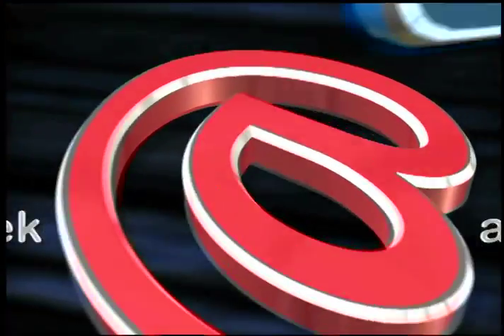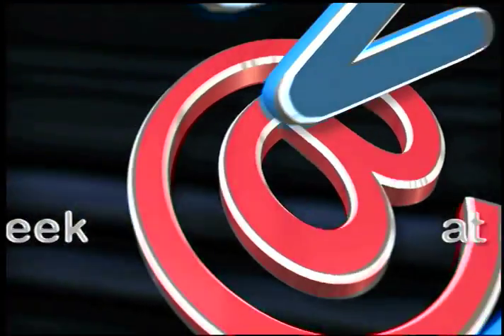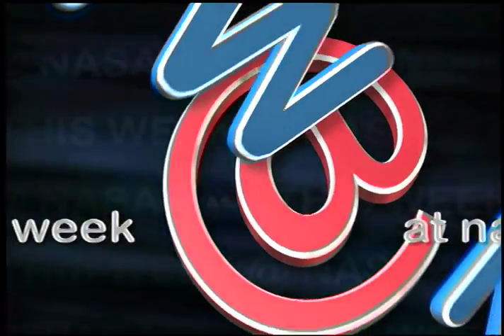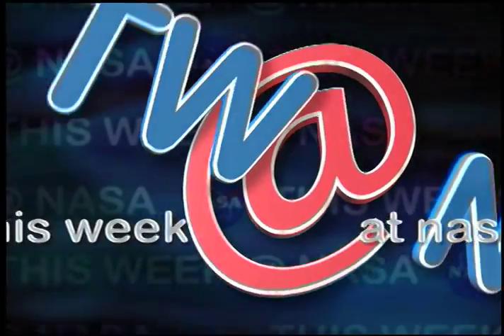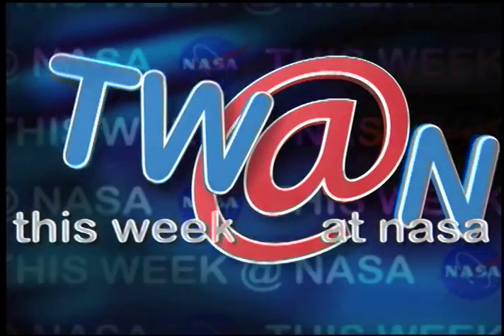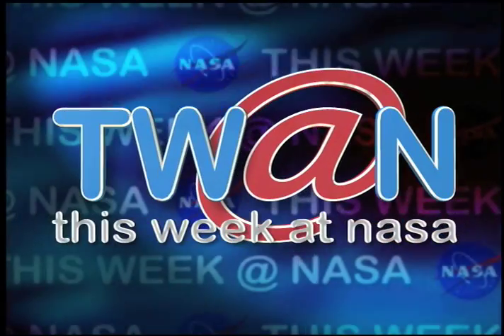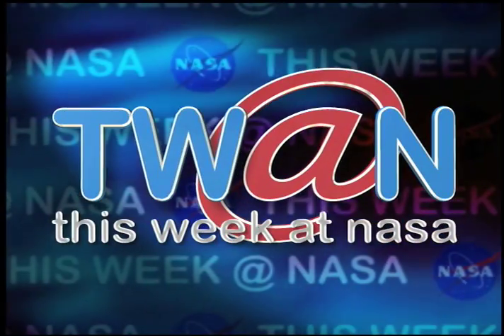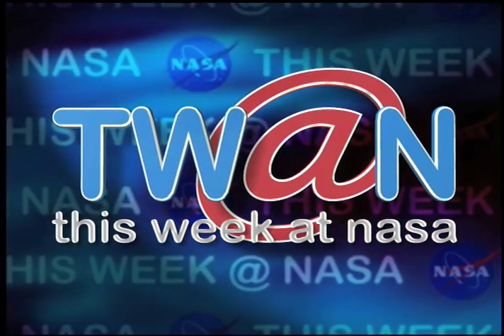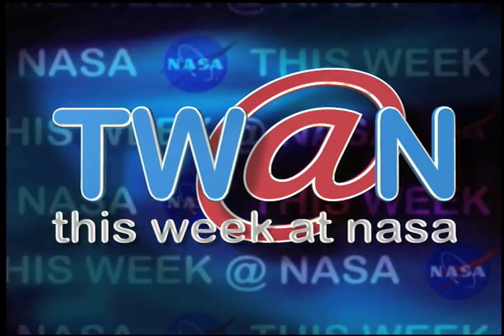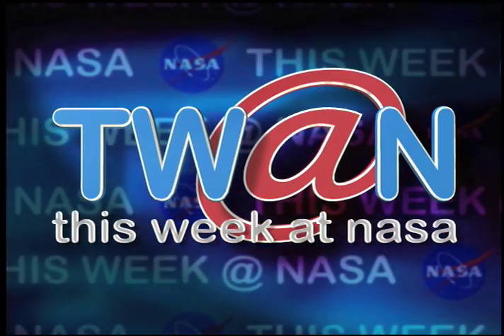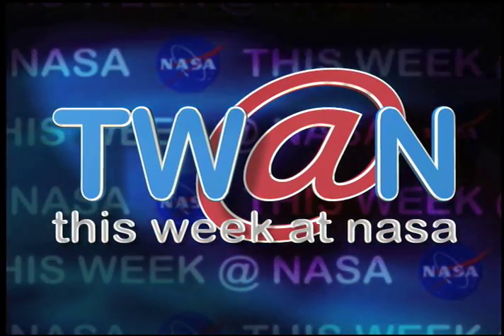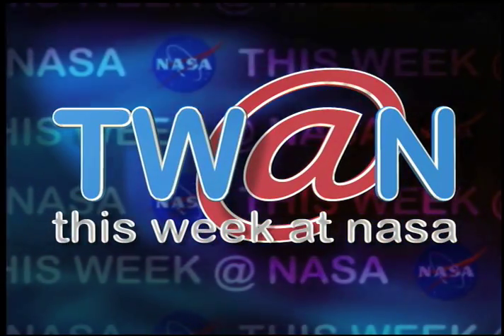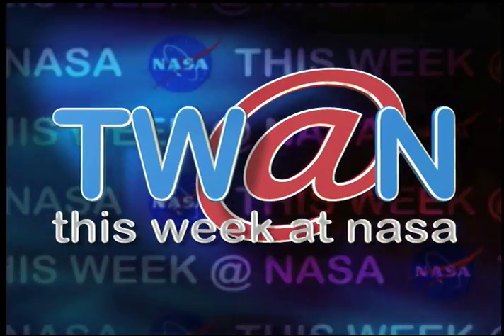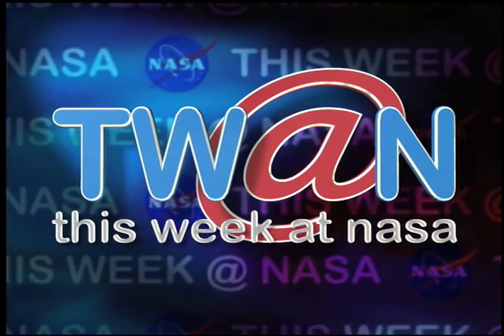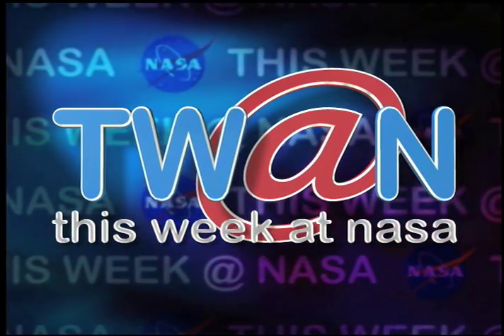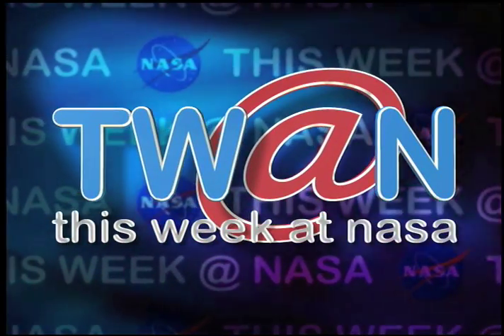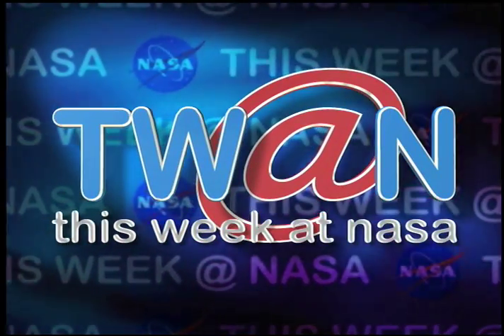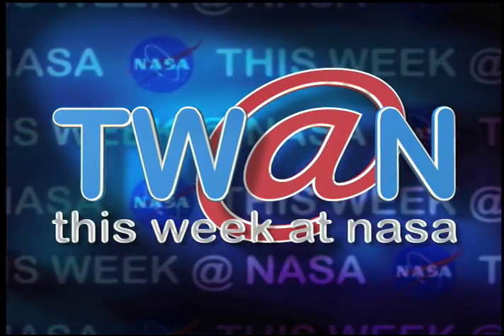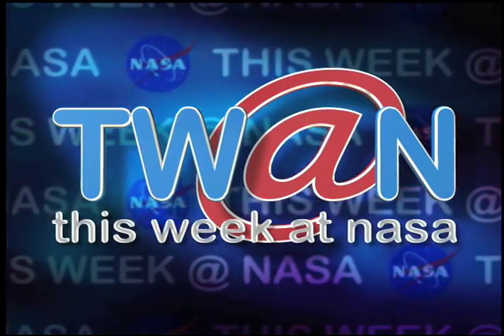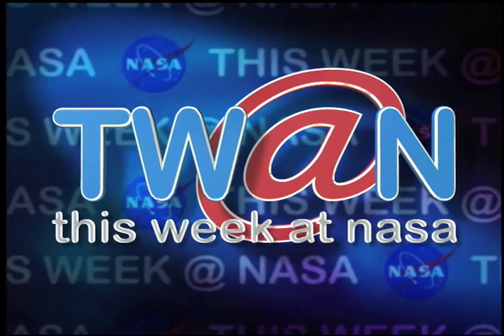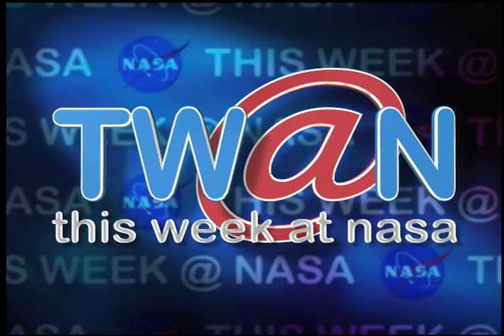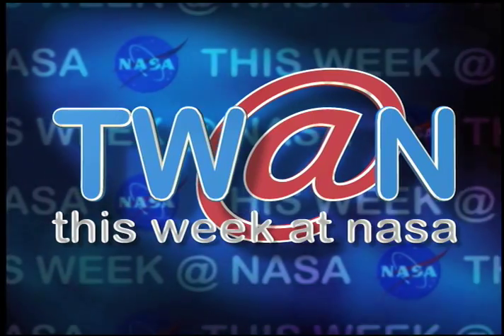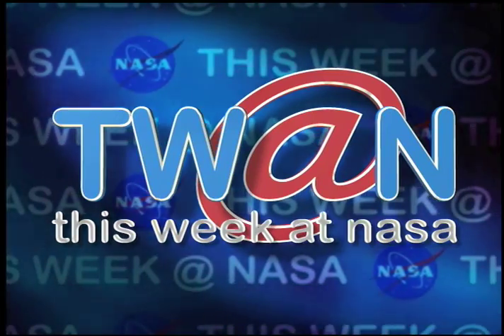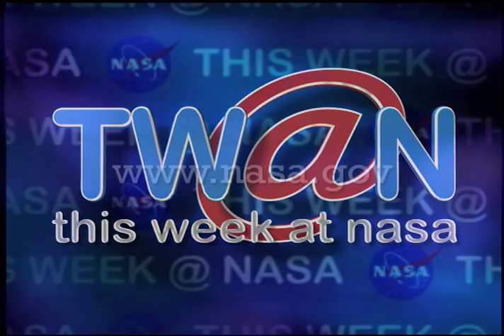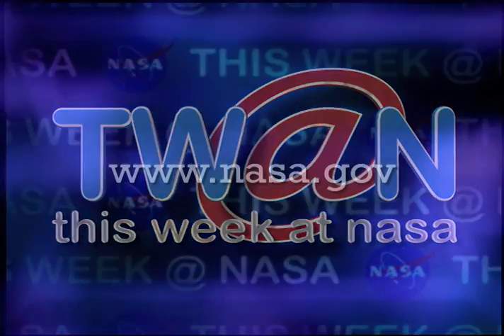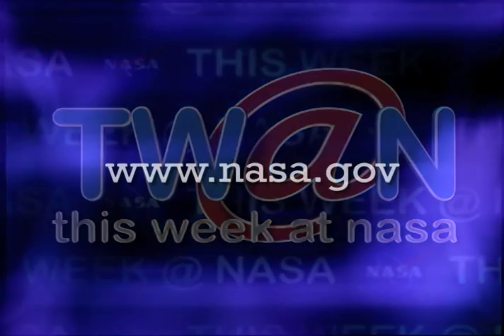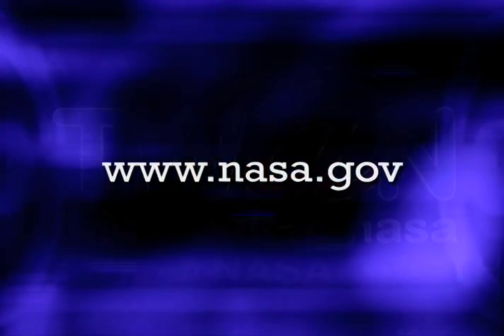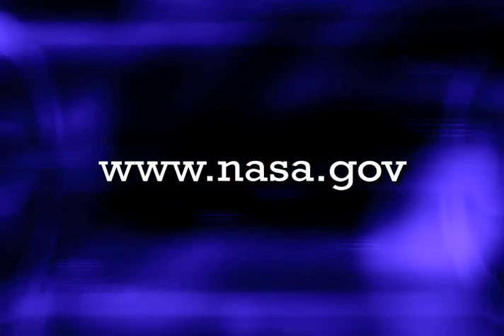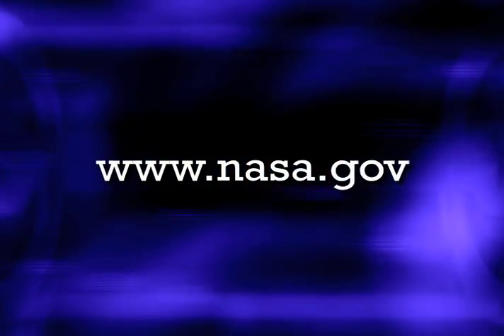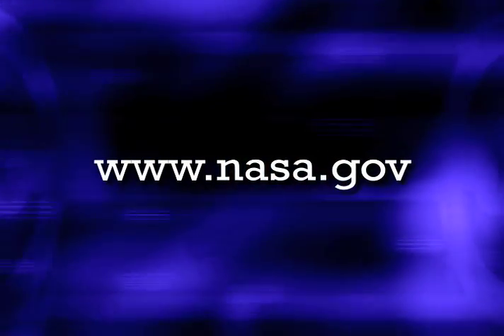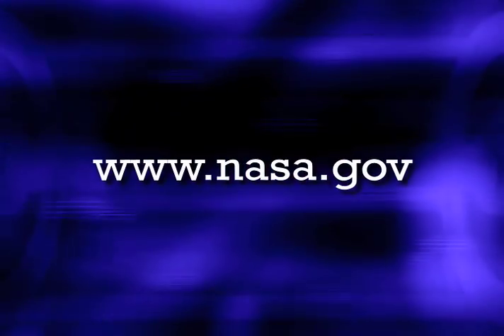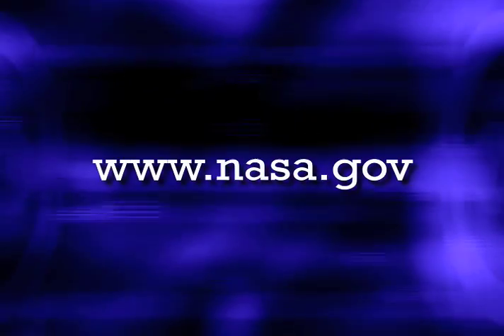And that's This Week at NASA. For more on these and other stories, log on to www.nasa.gov.